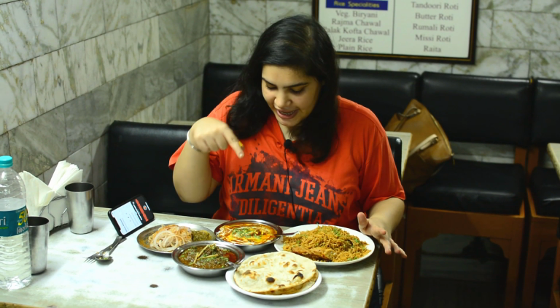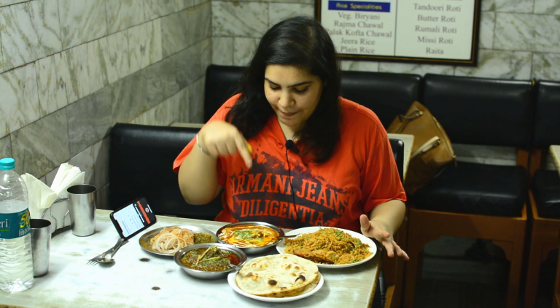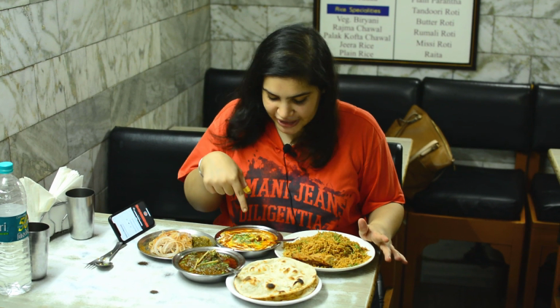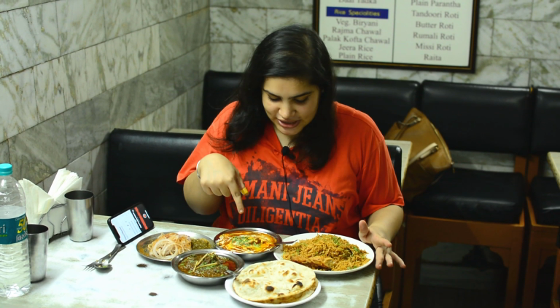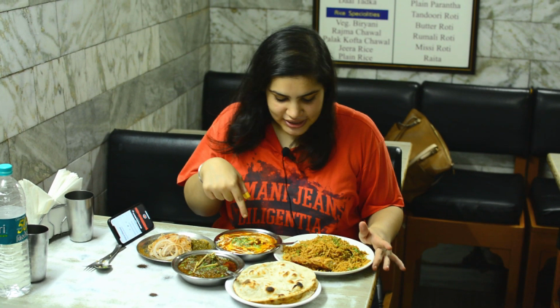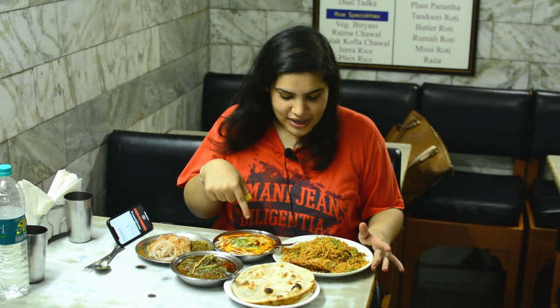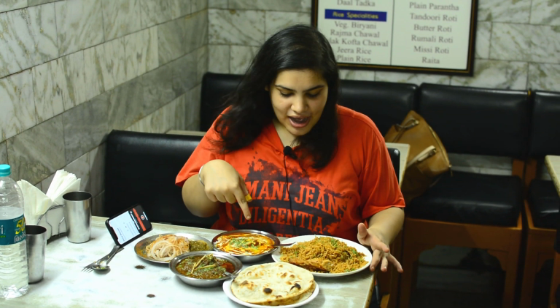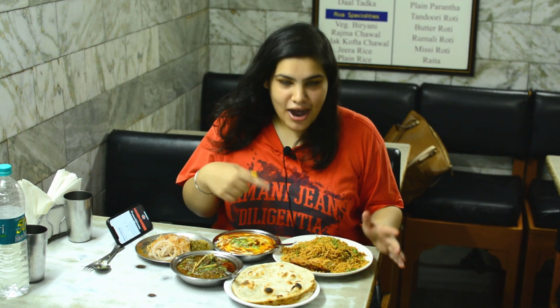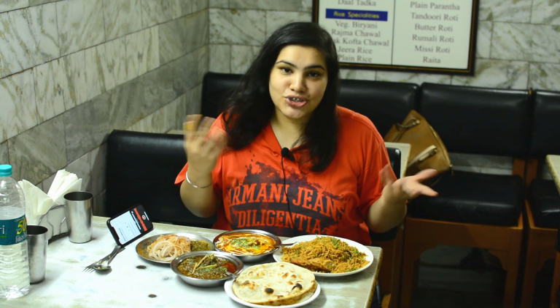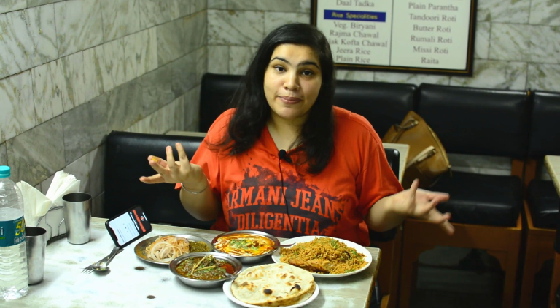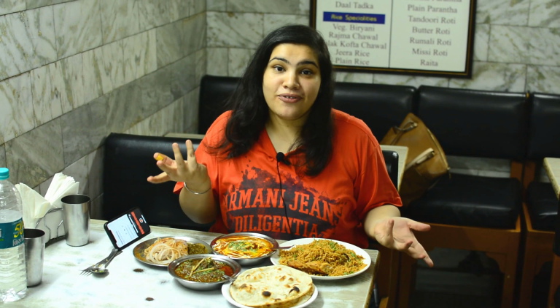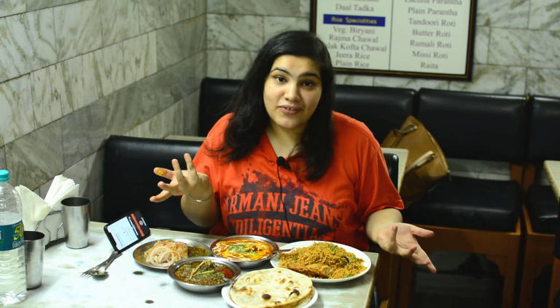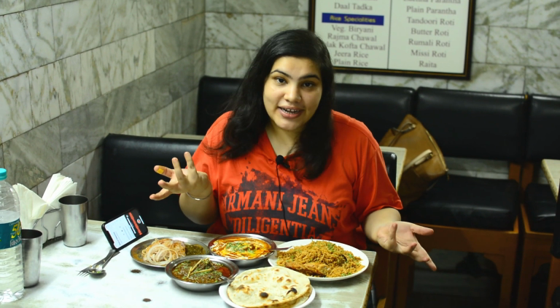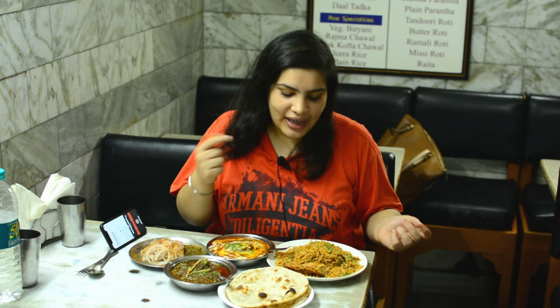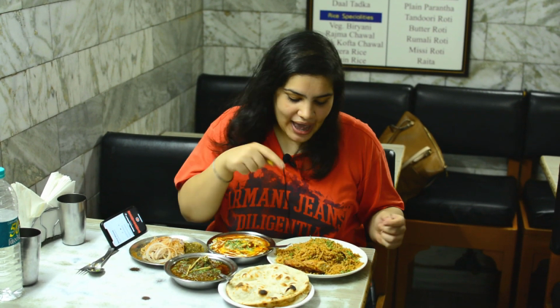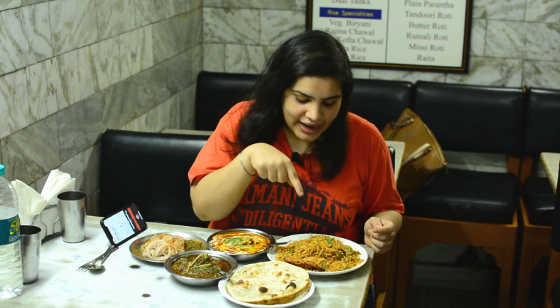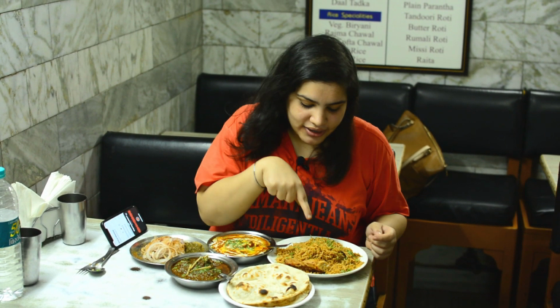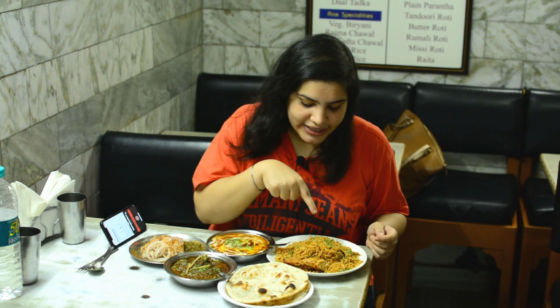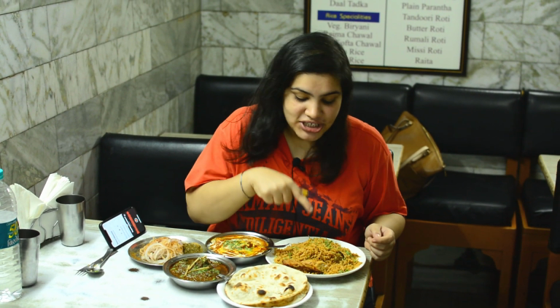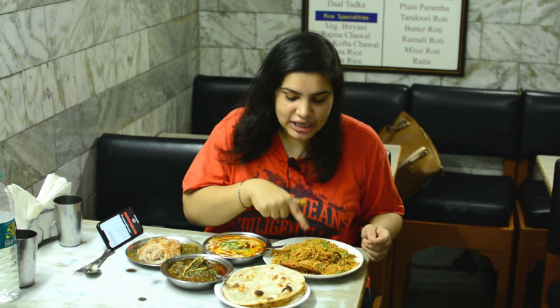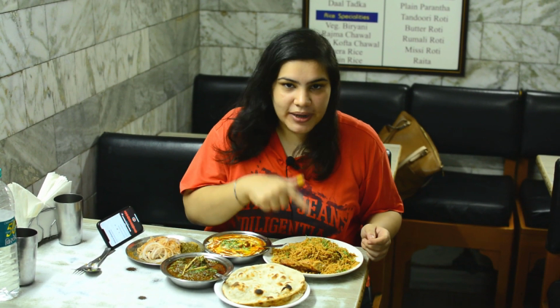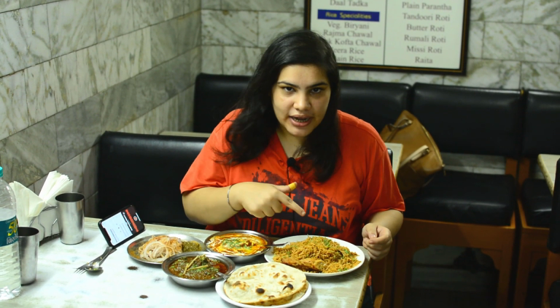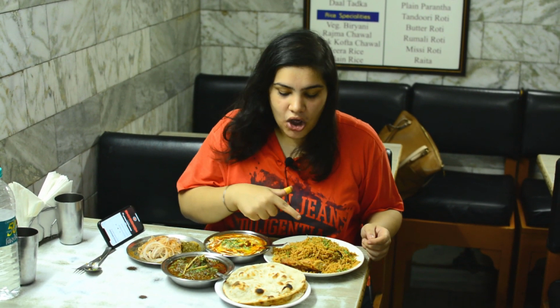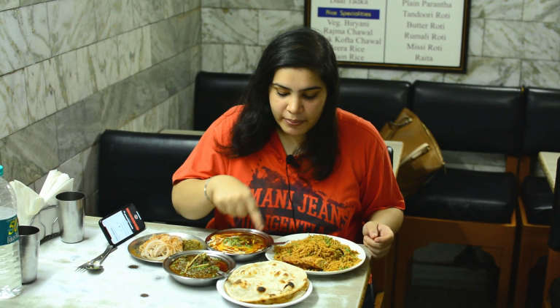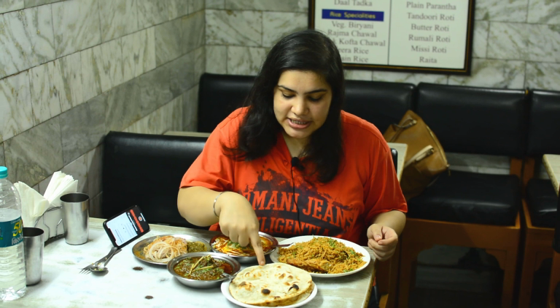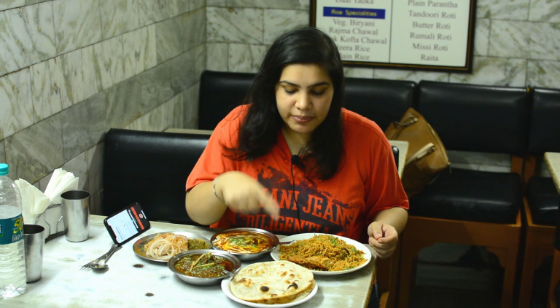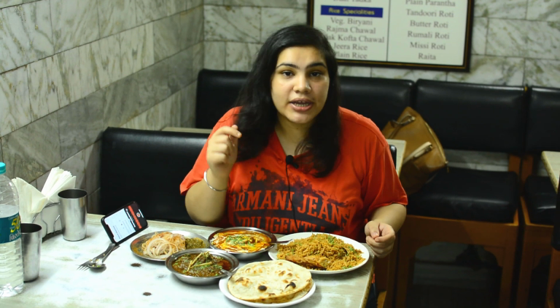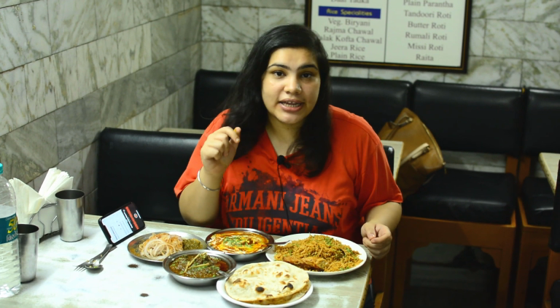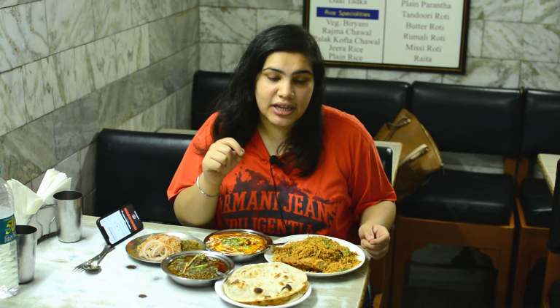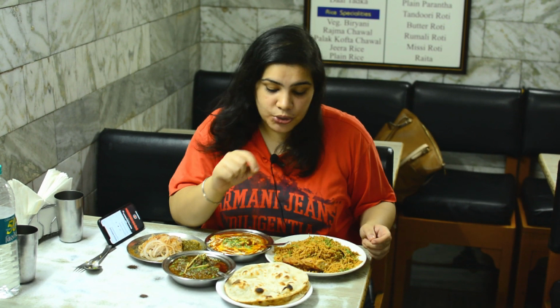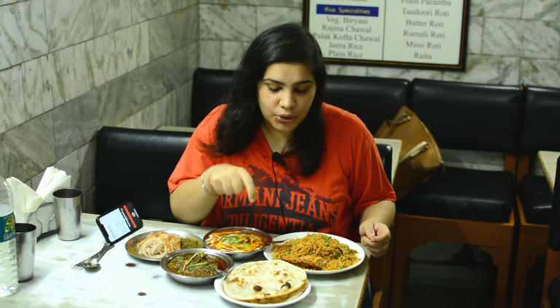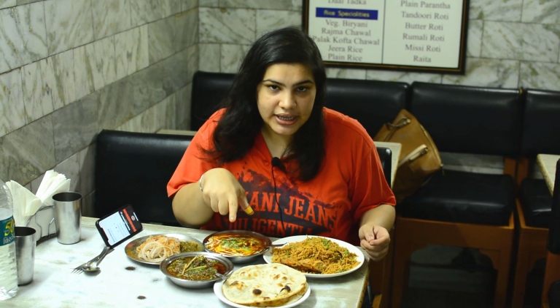This is the kheema meat, this is the butter chicken which is my favorite, this is the chicken biryani, and I ordered tandoori roti.